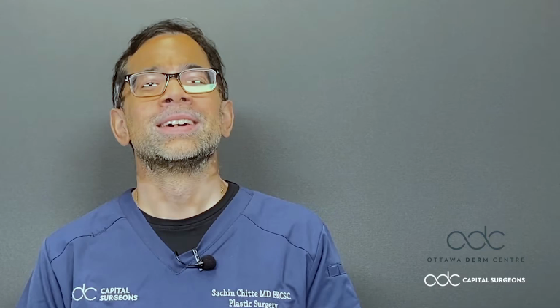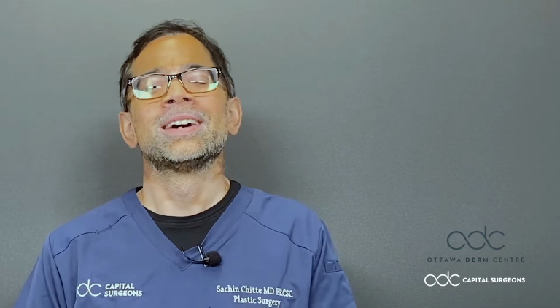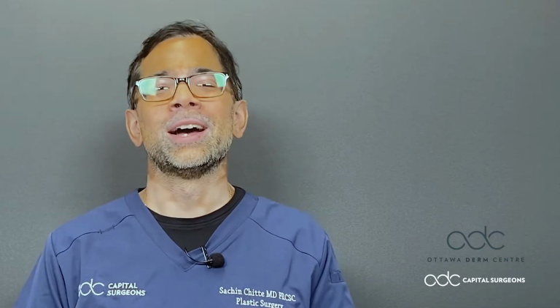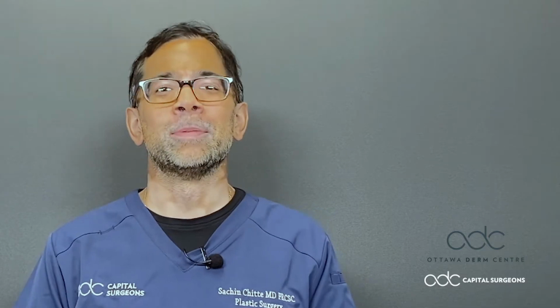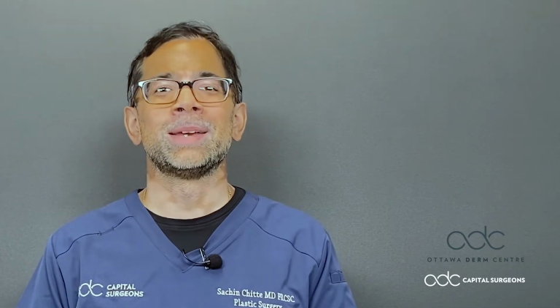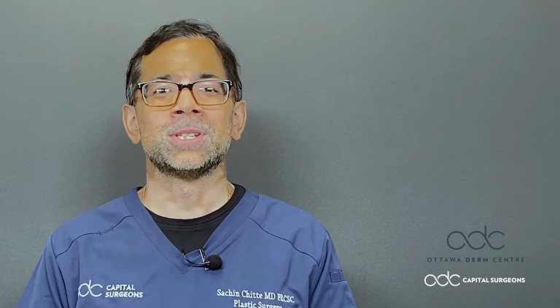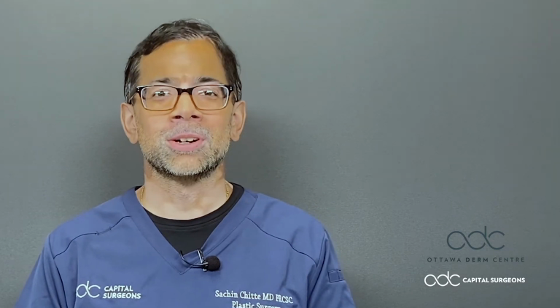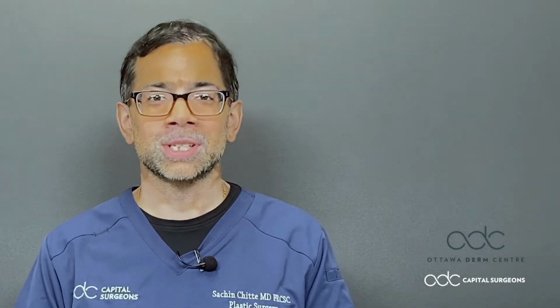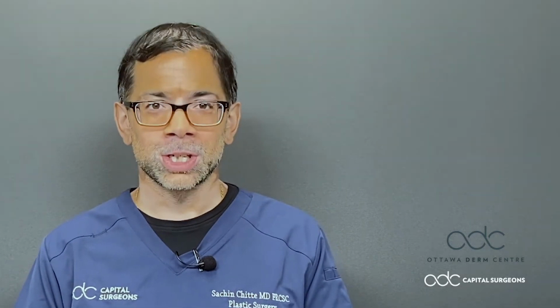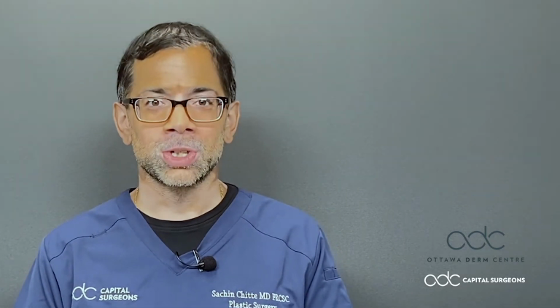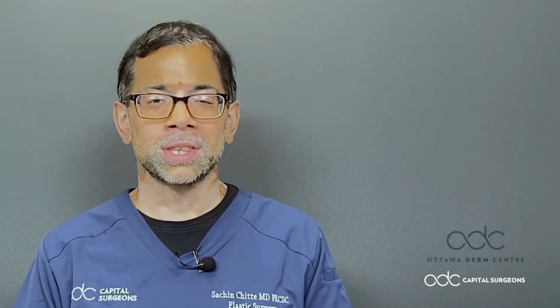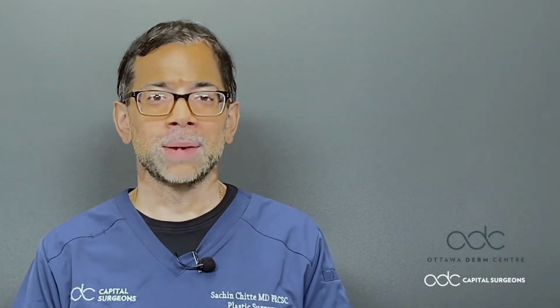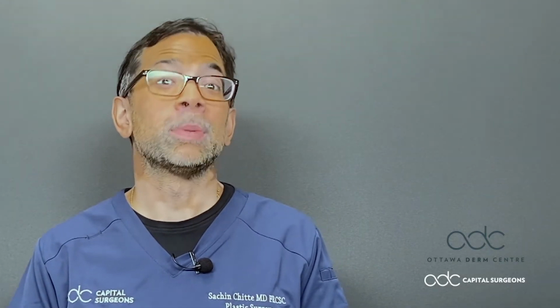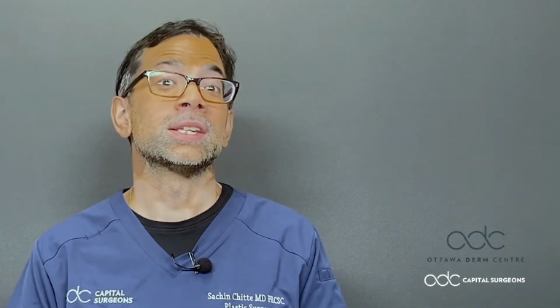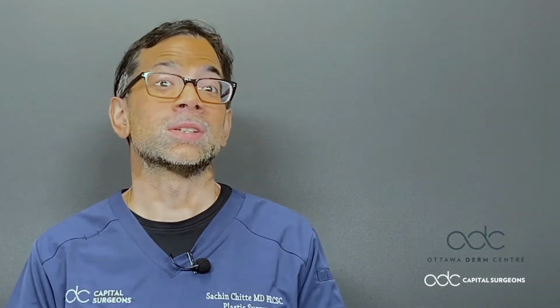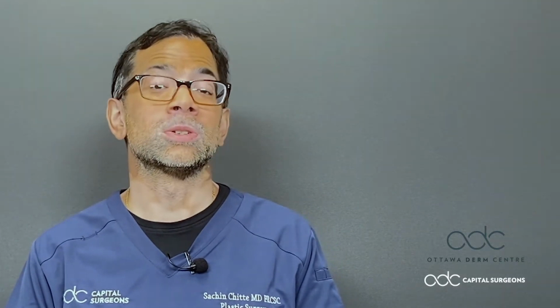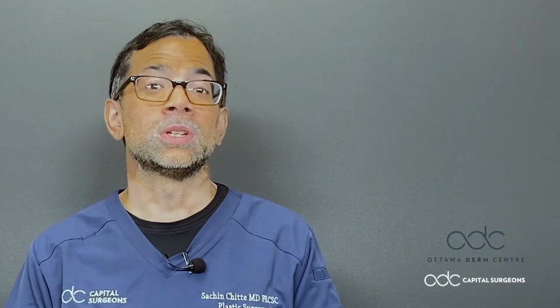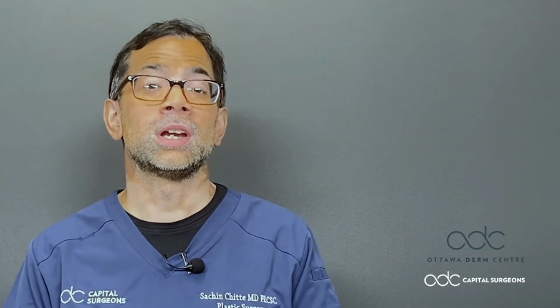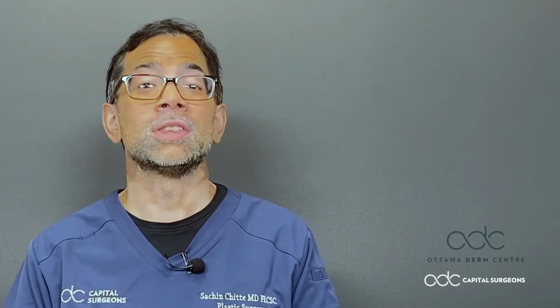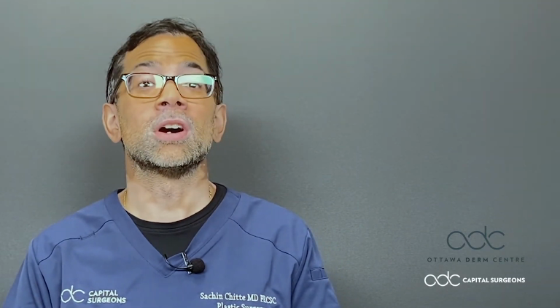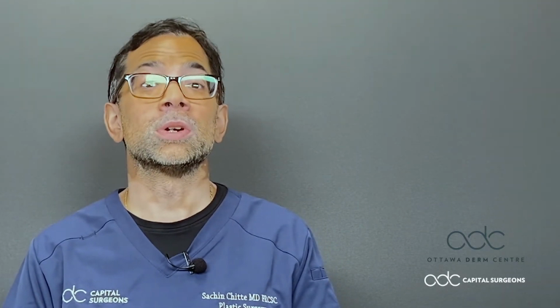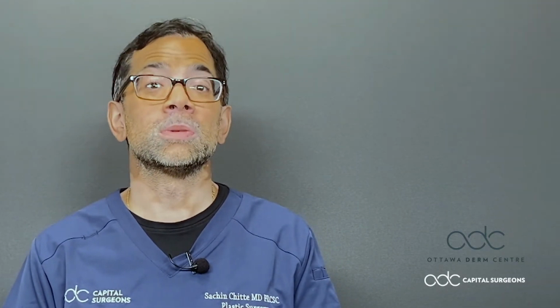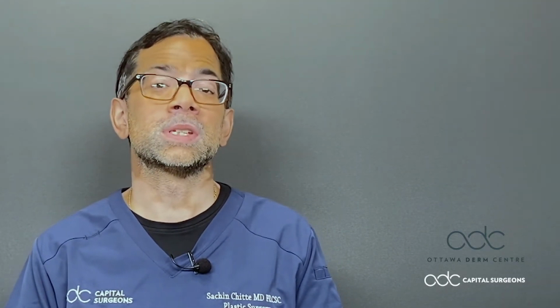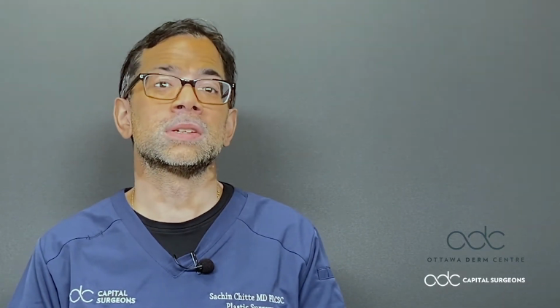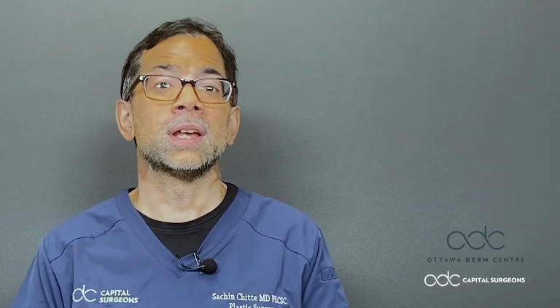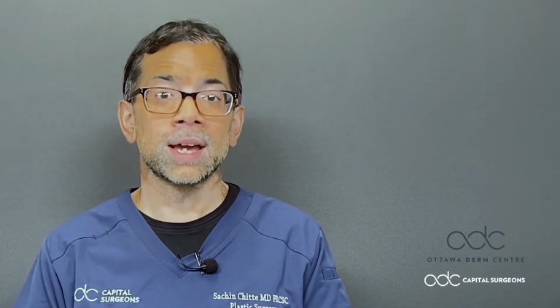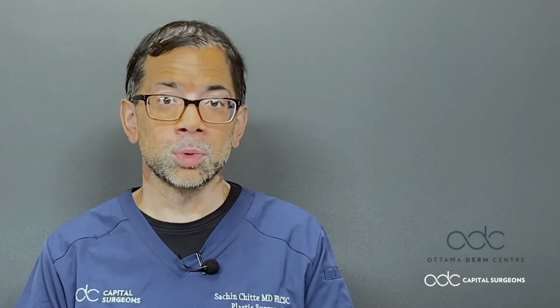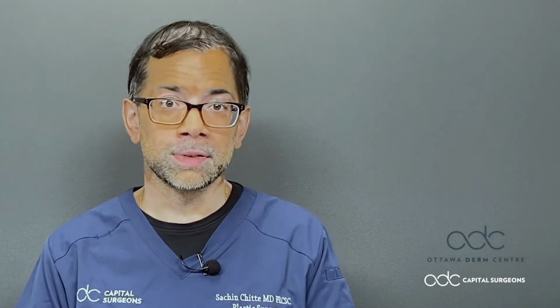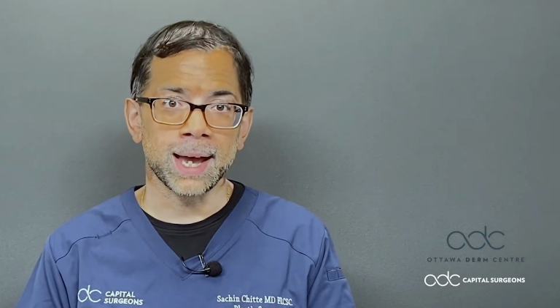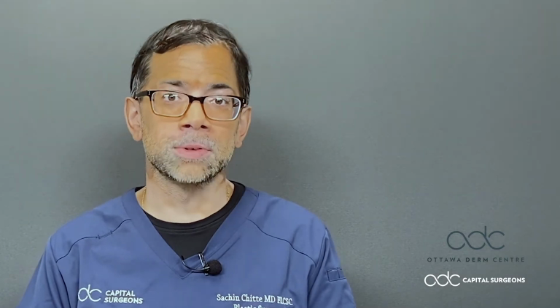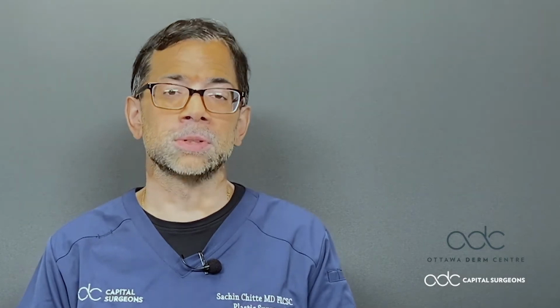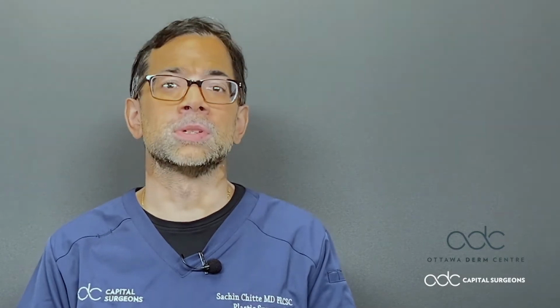Hi, my name is Dr. Sachin Chitta. I'm a plastic surgeon here at the Ottawa Derm Centre and I am one of the capital surgeons.